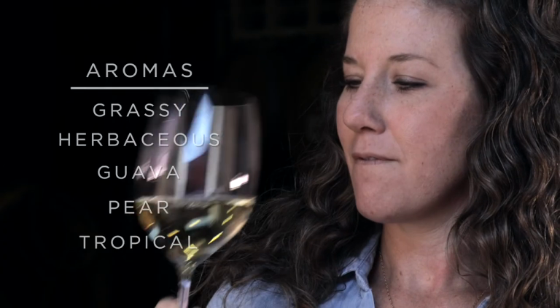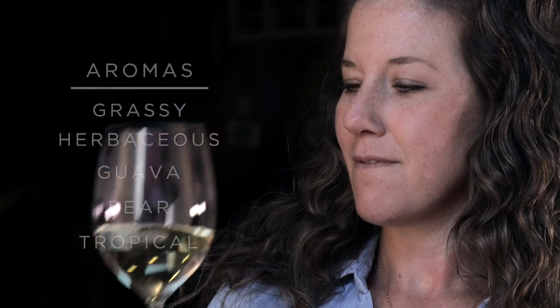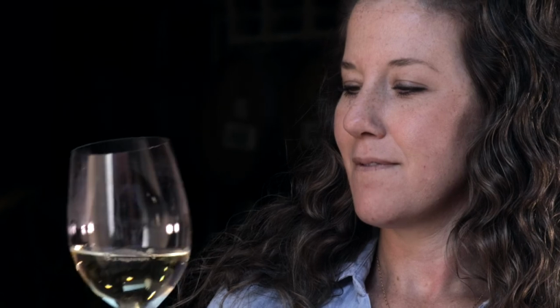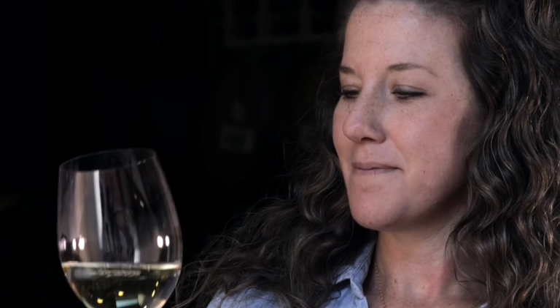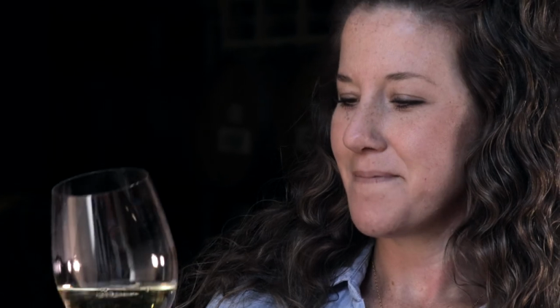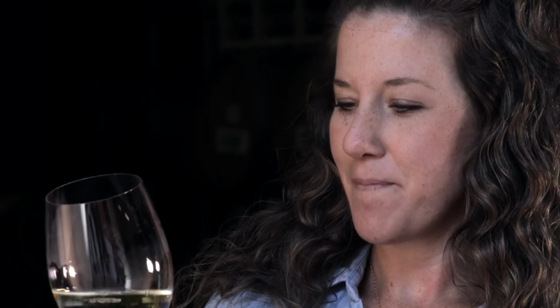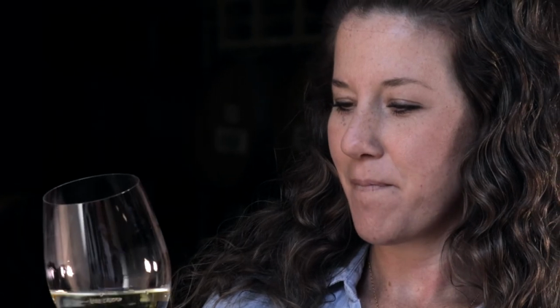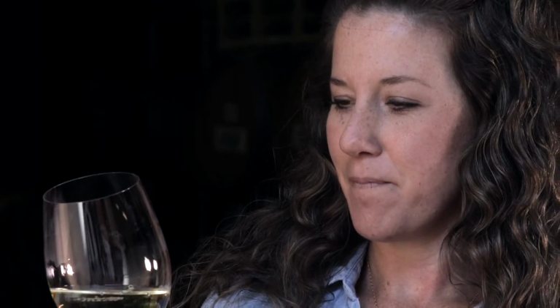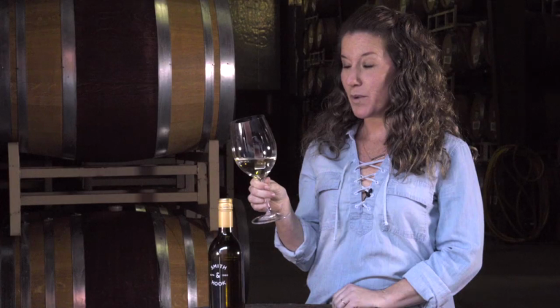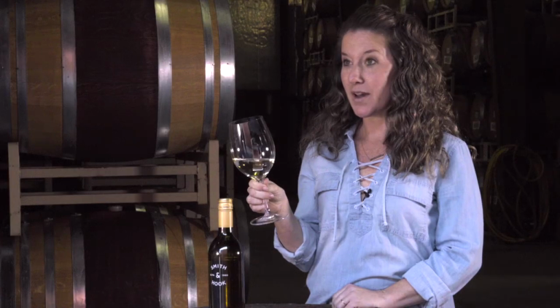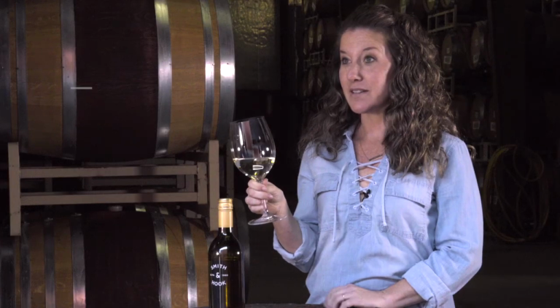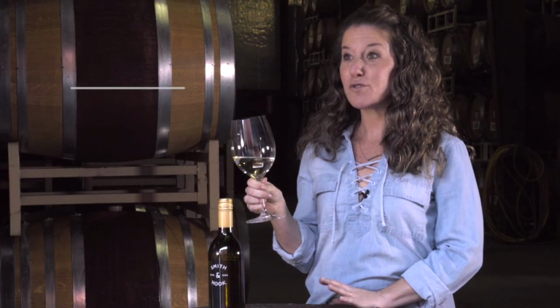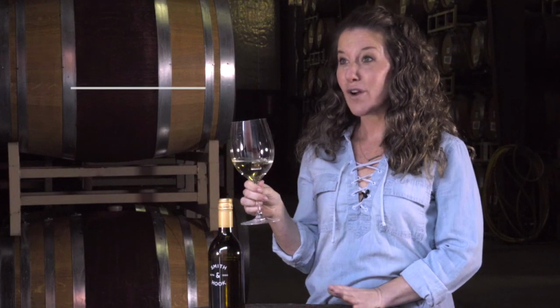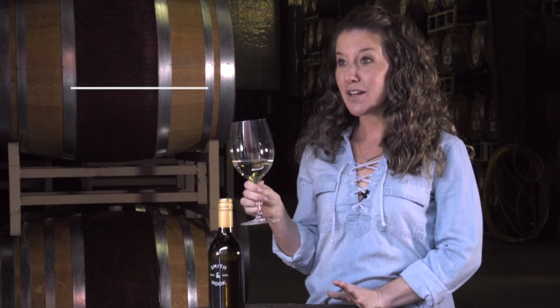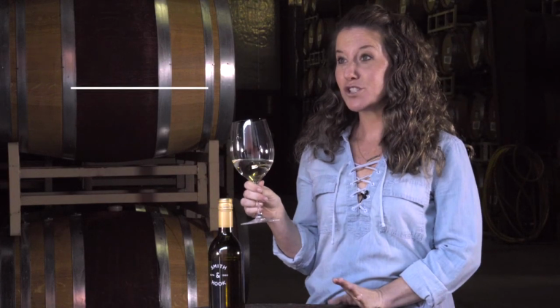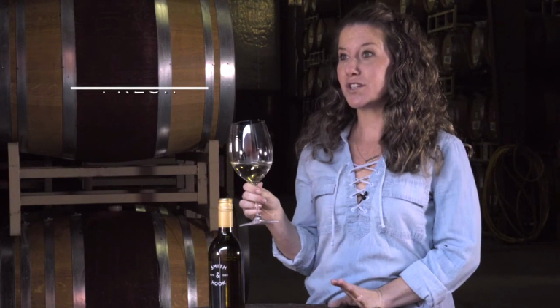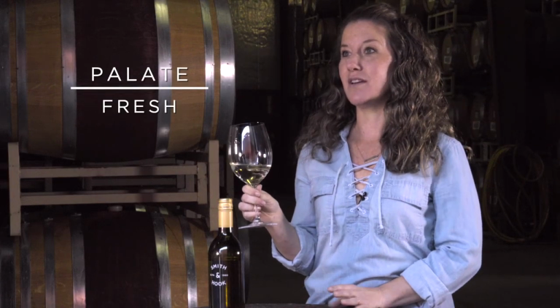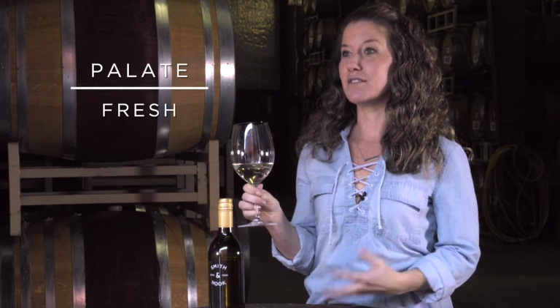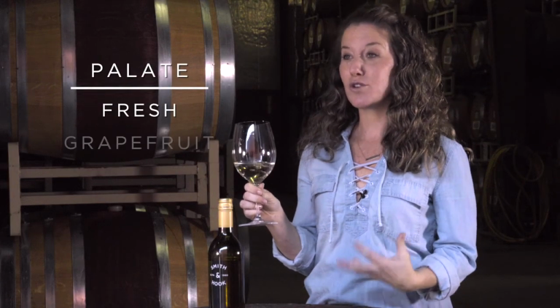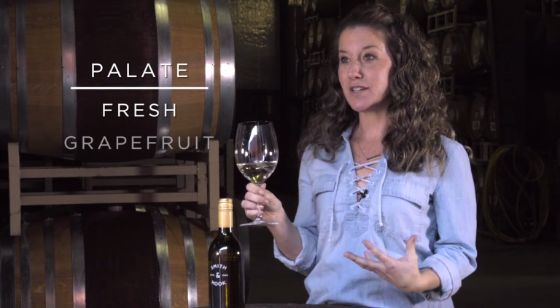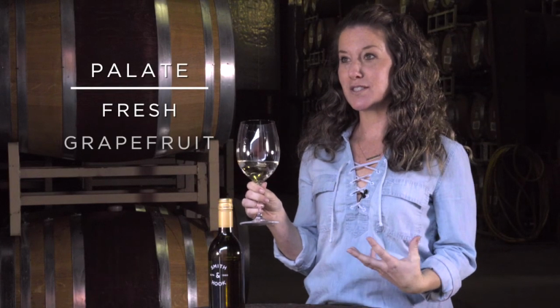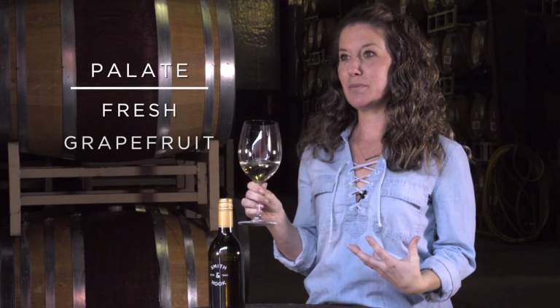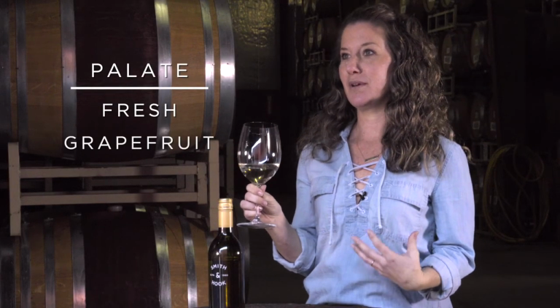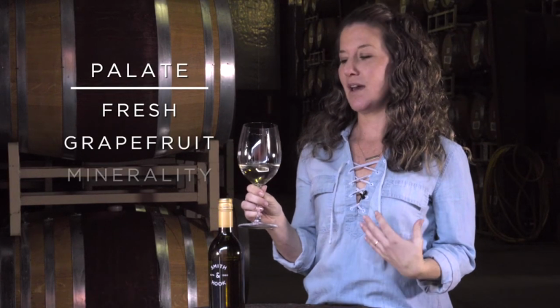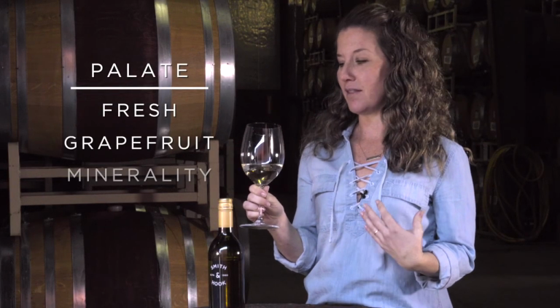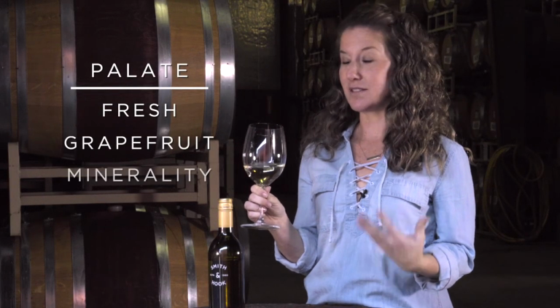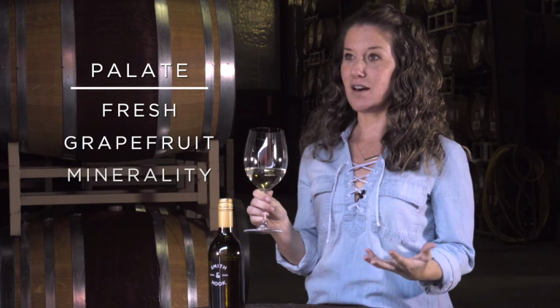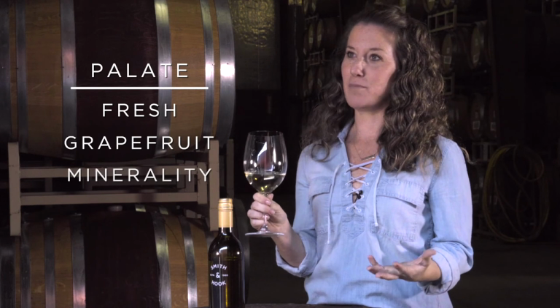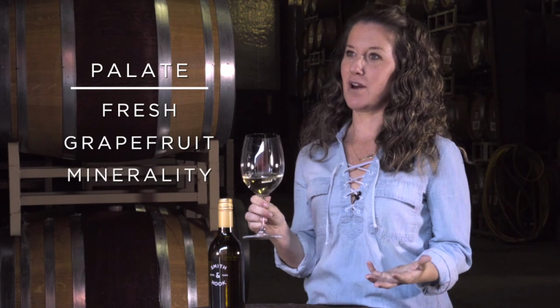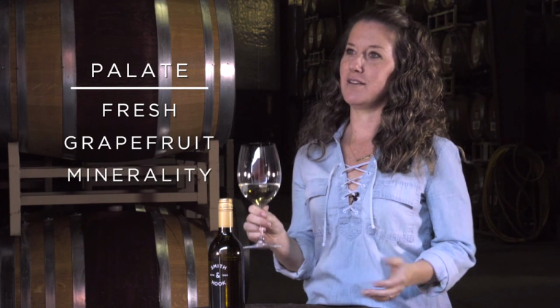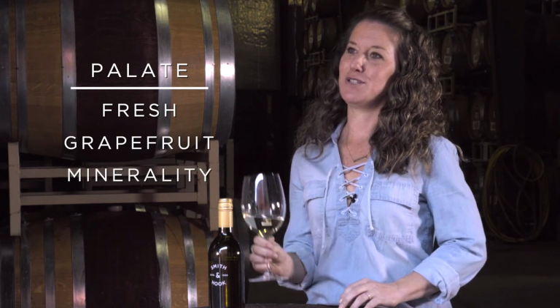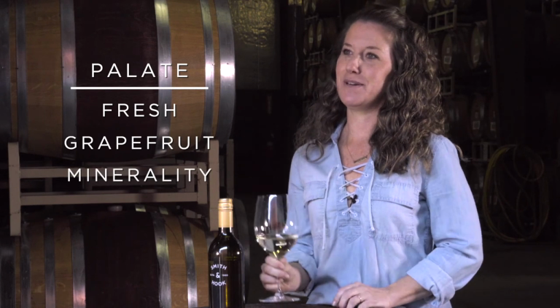I really love the palate of this wine. It's fresh, it's crisp, and there's a lot of minerality to it.